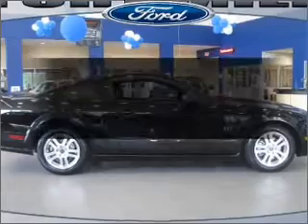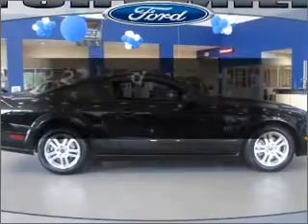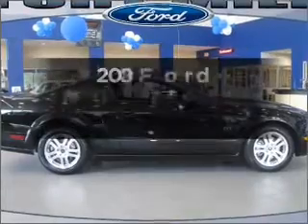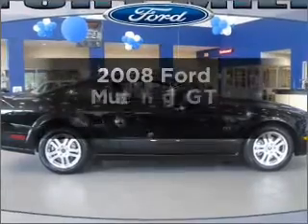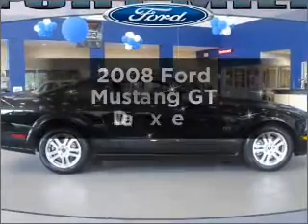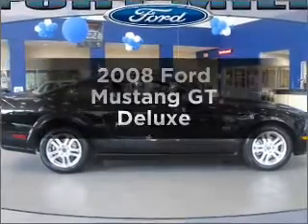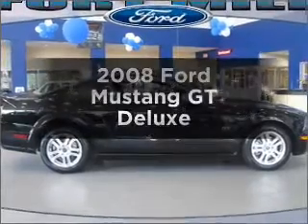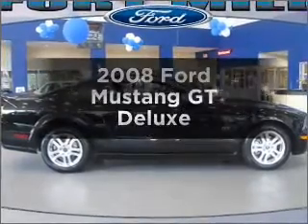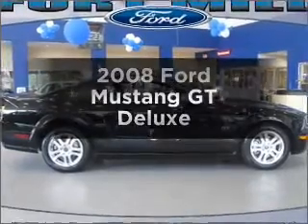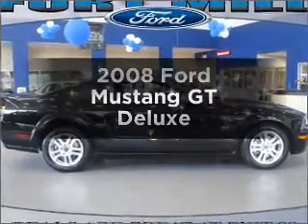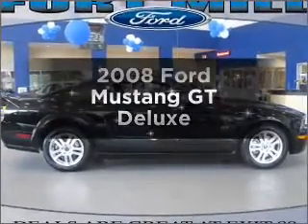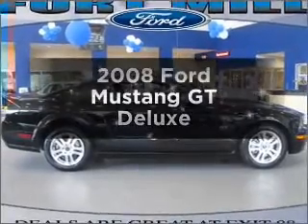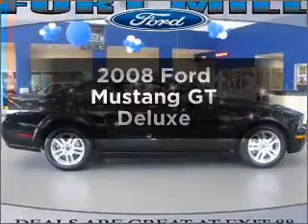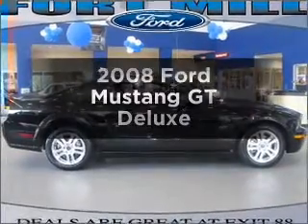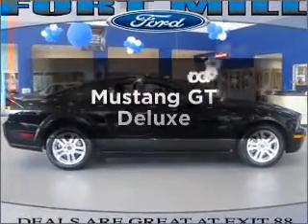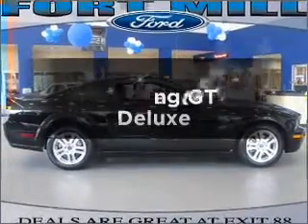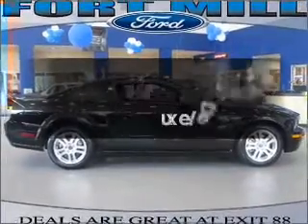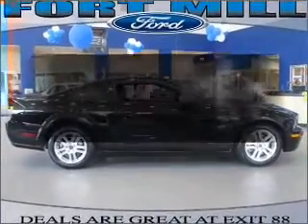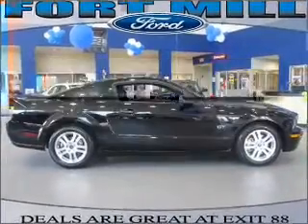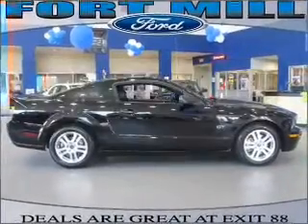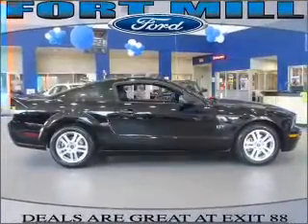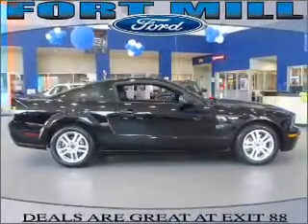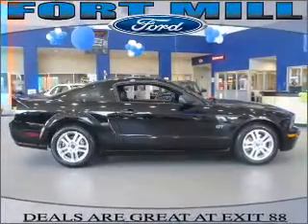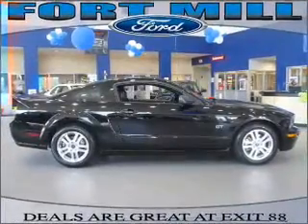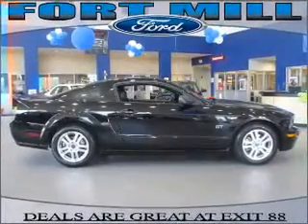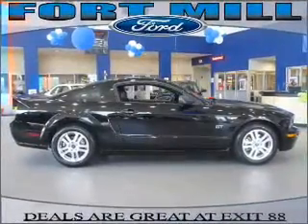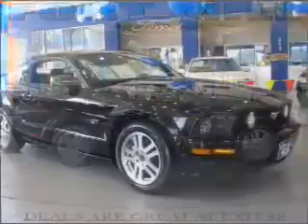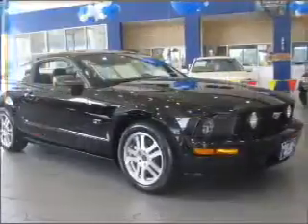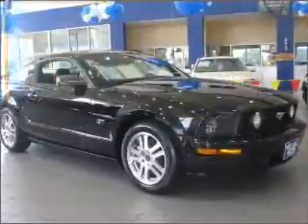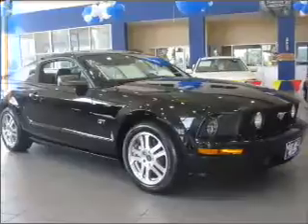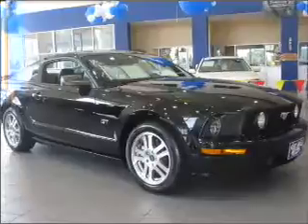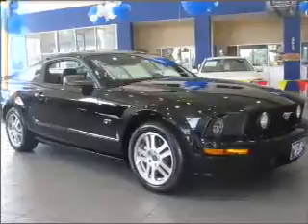Introducing the 2008 Ford Mustang. If you're looking for a first-rate auto, this one could be yours today.